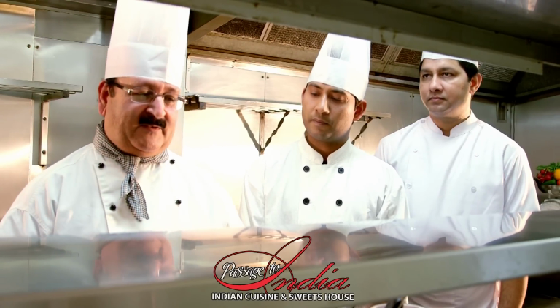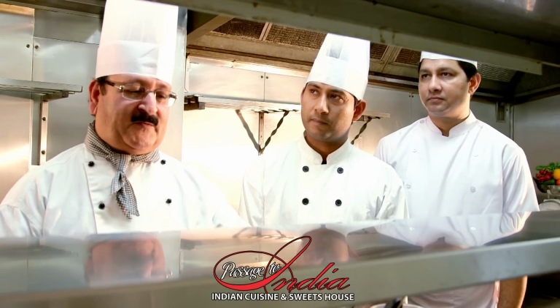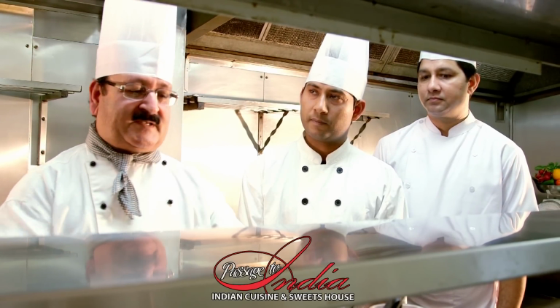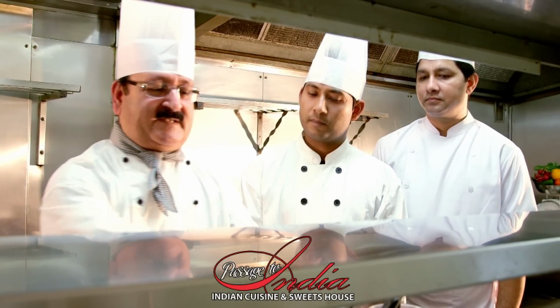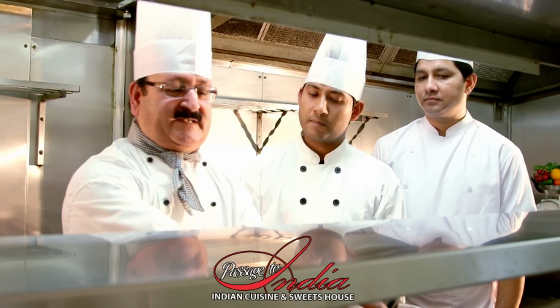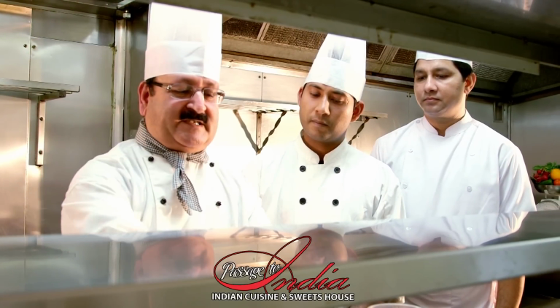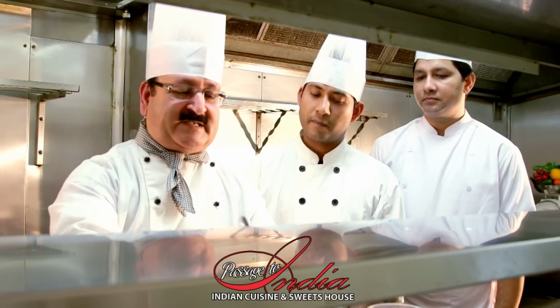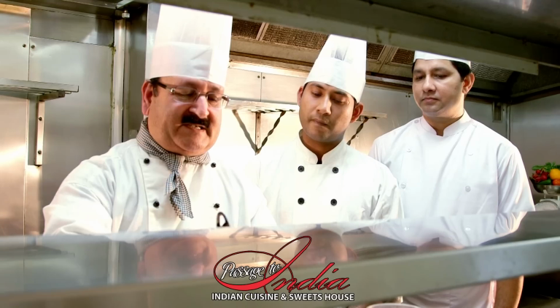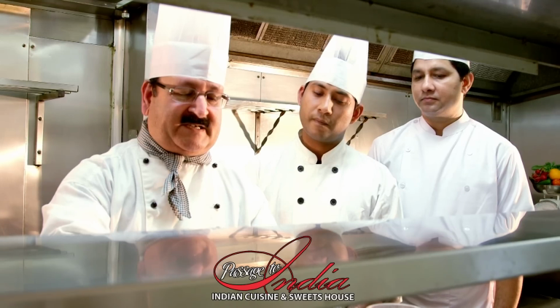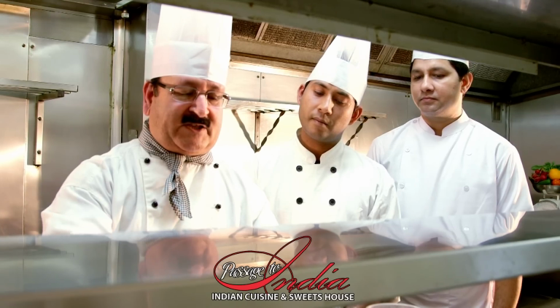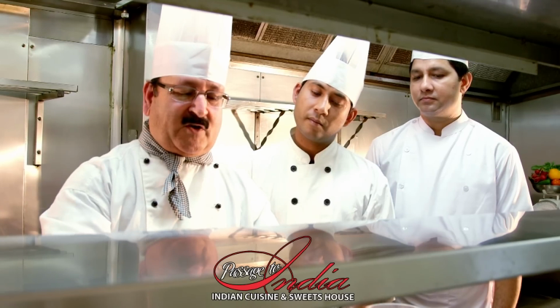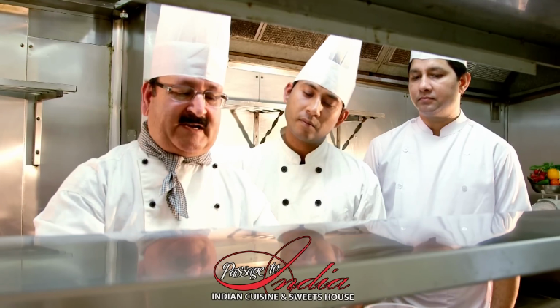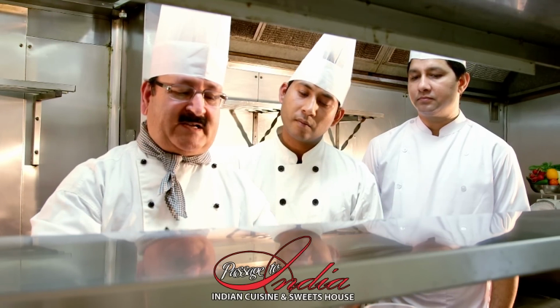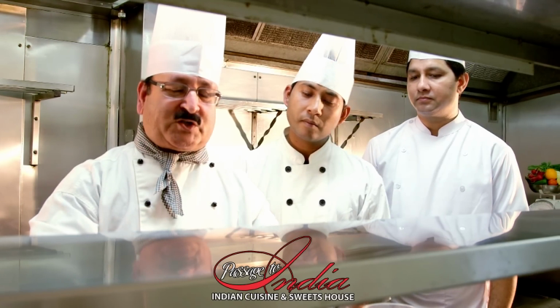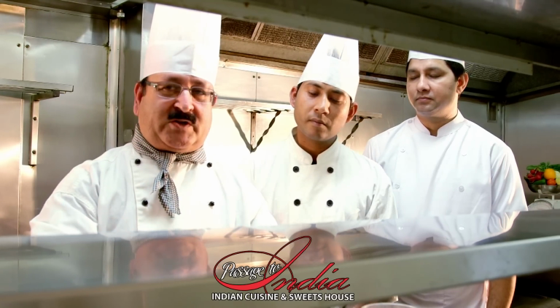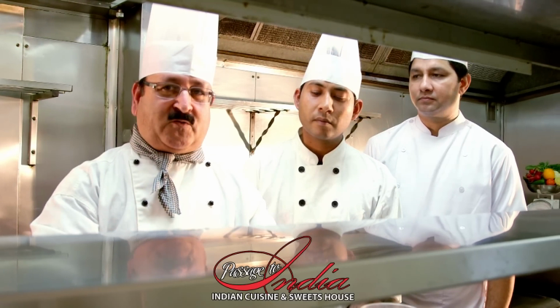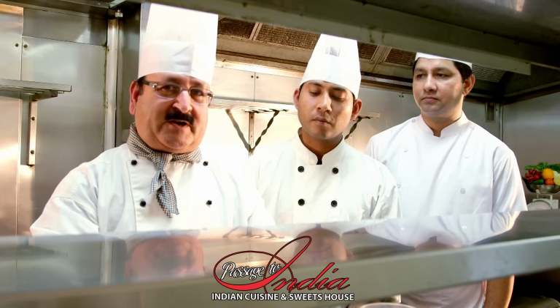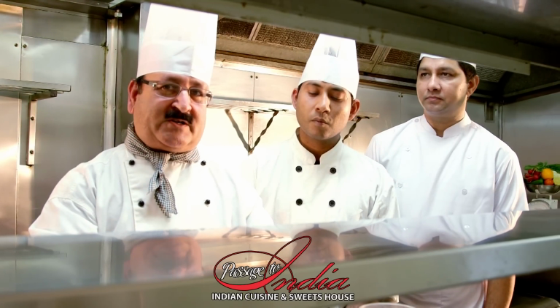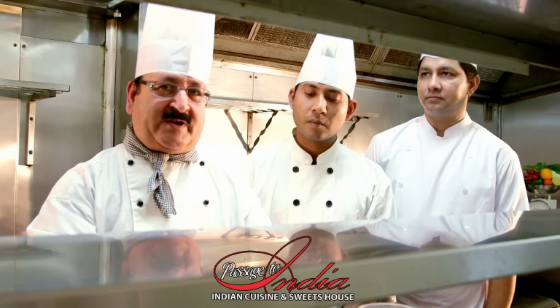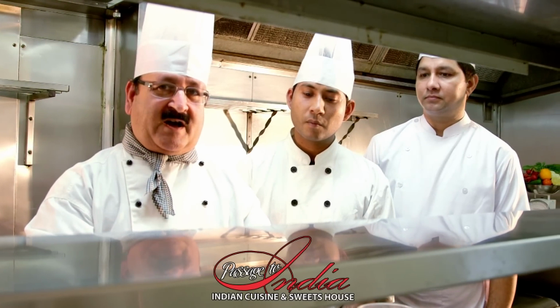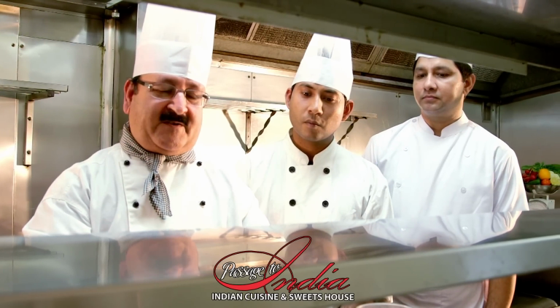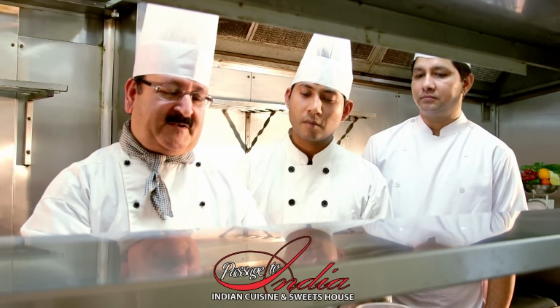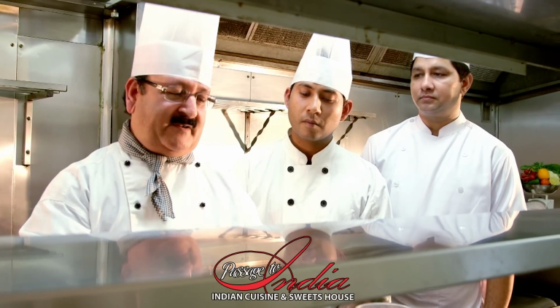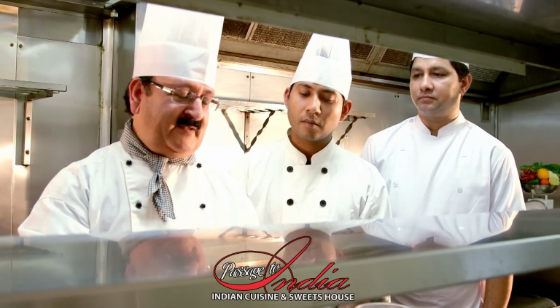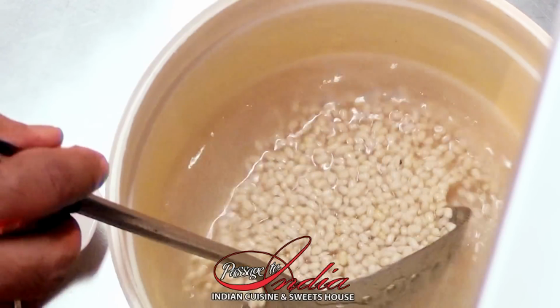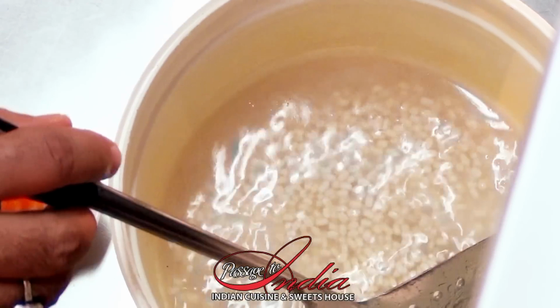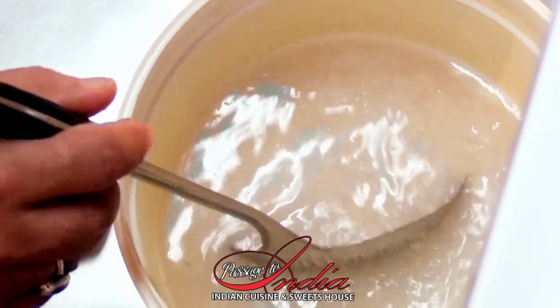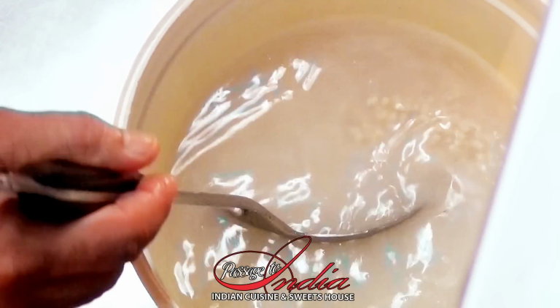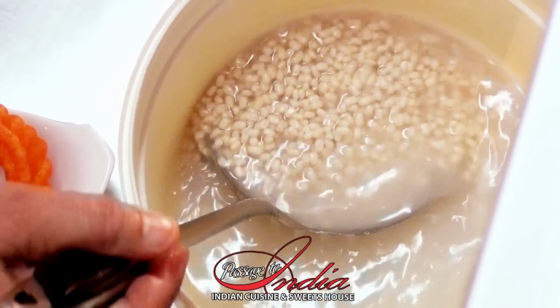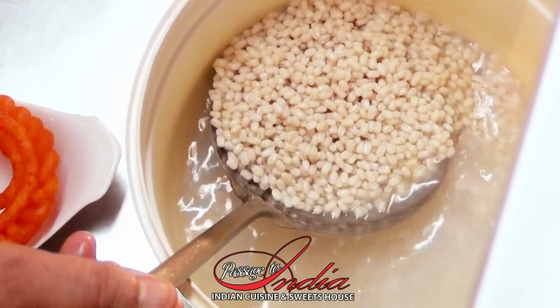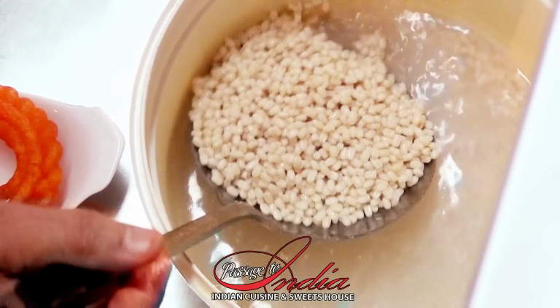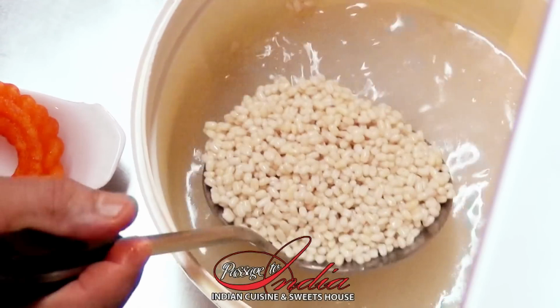First, take the white lentils, soak in the water two and a half hours and grind it finely.